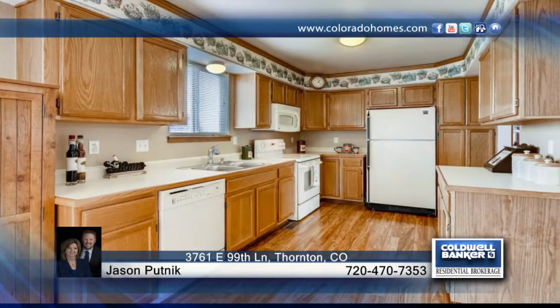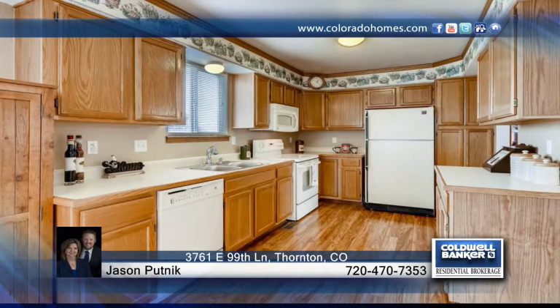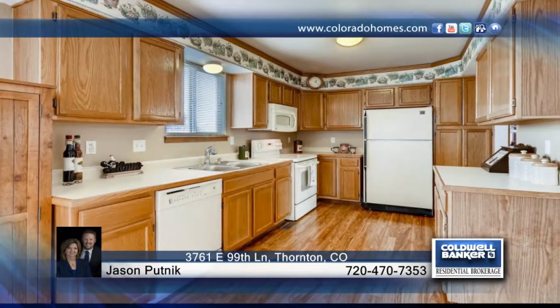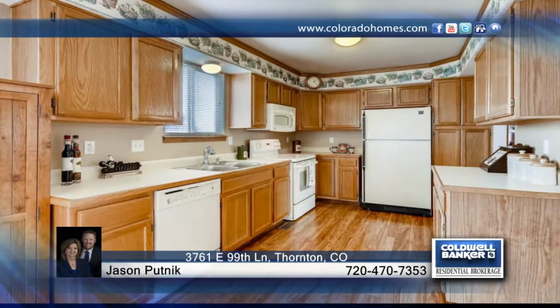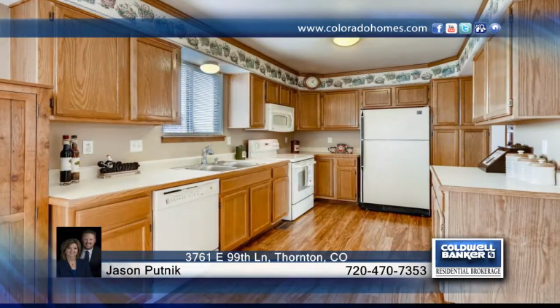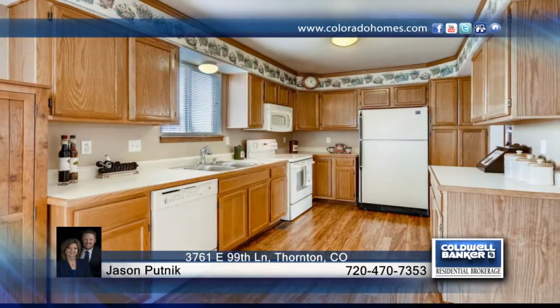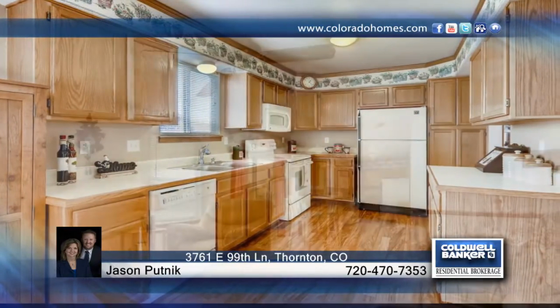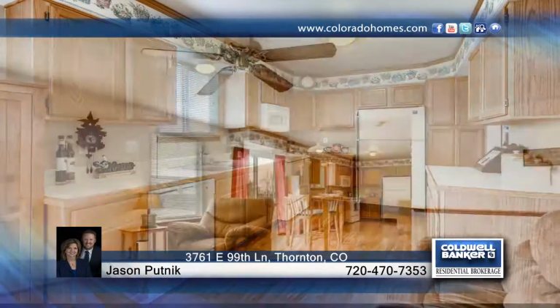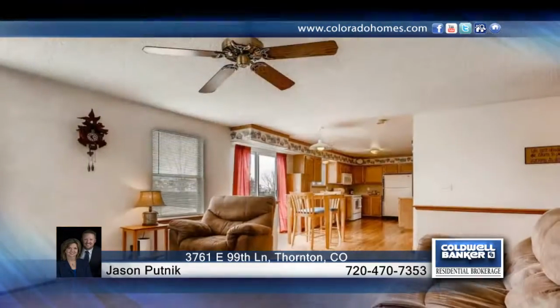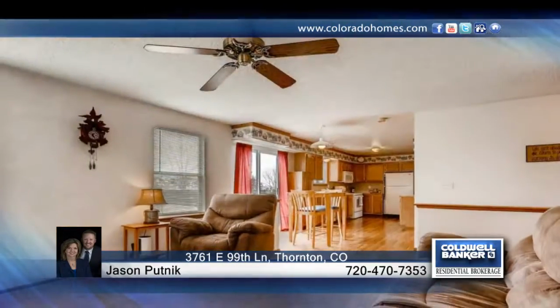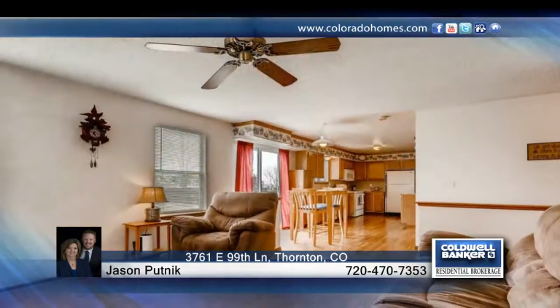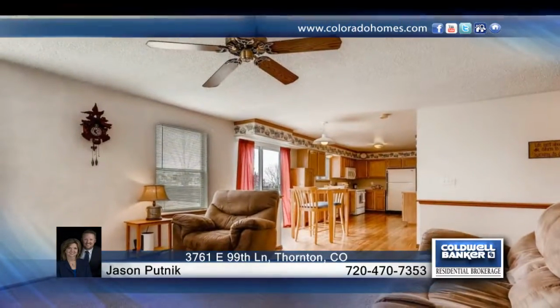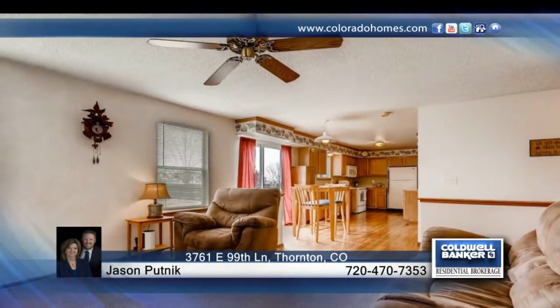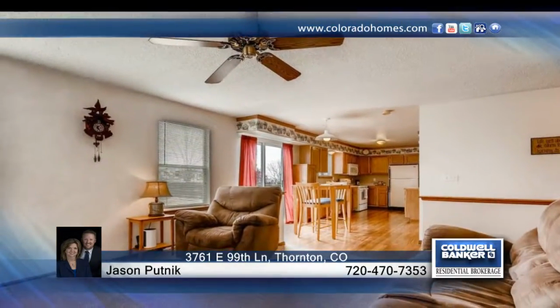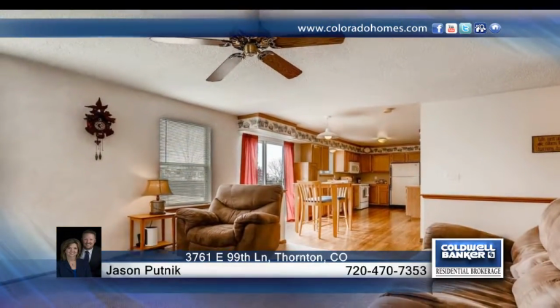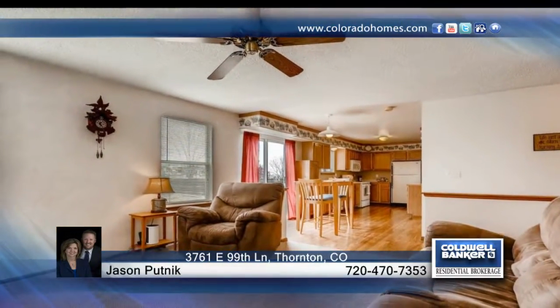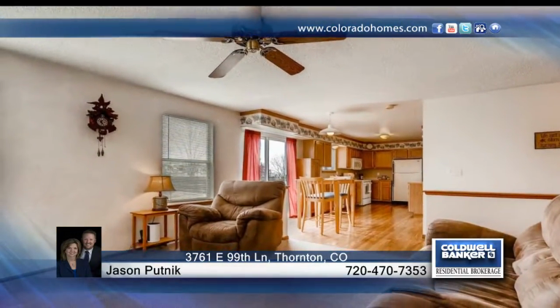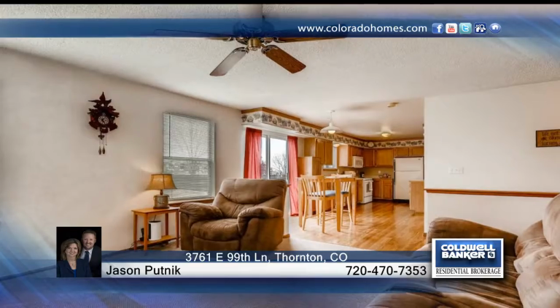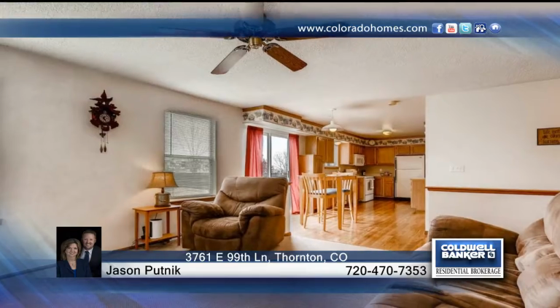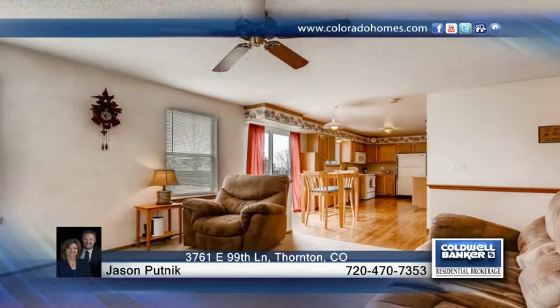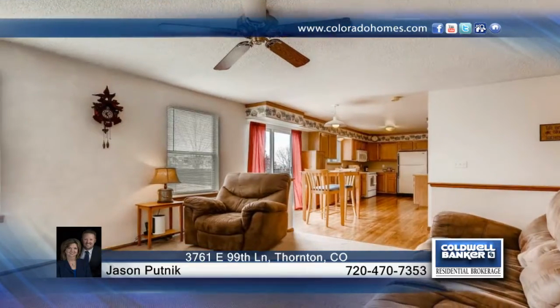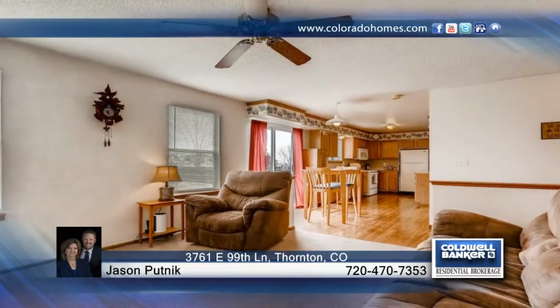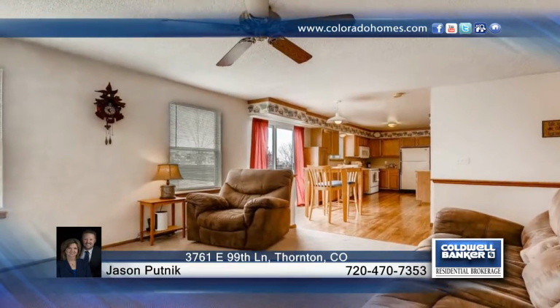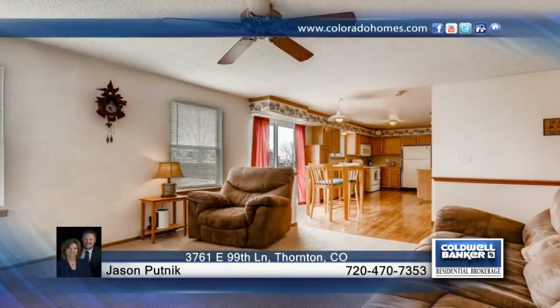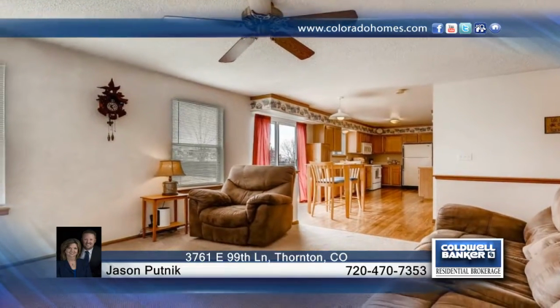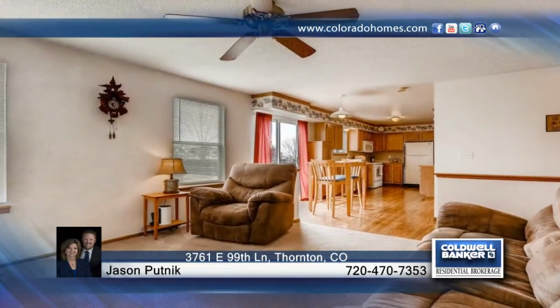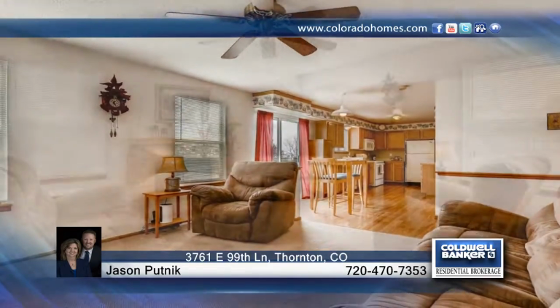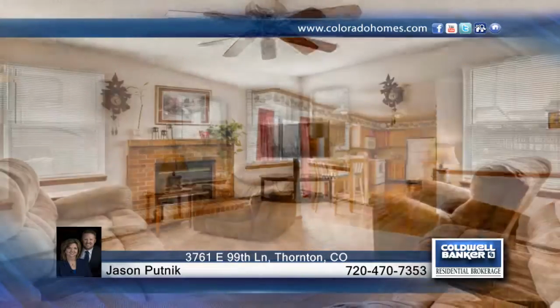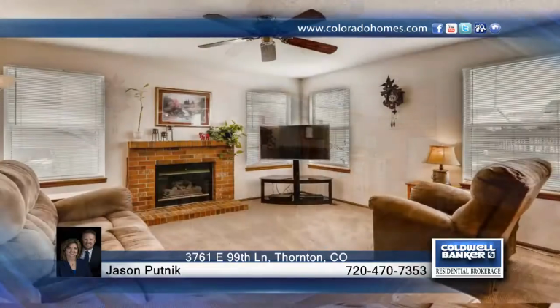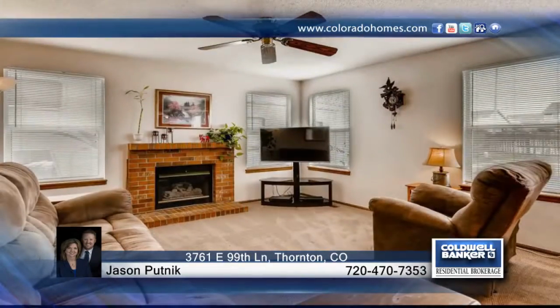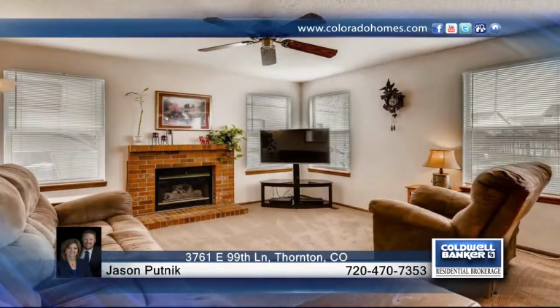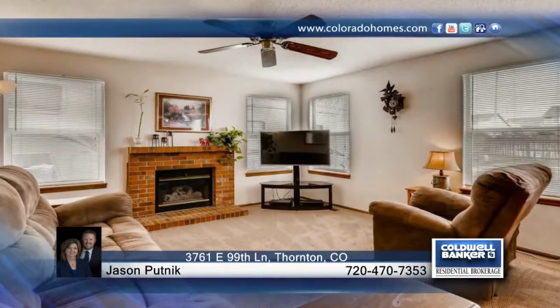The large unfinished basement offers a lot of potential with high ceilings that's ready for you to finish to your liking.